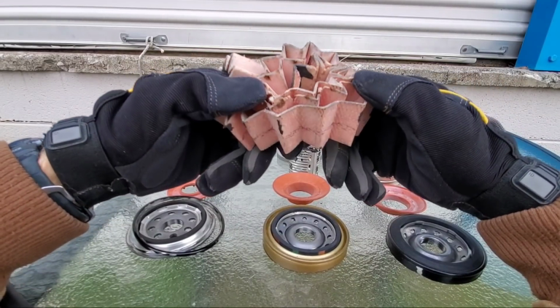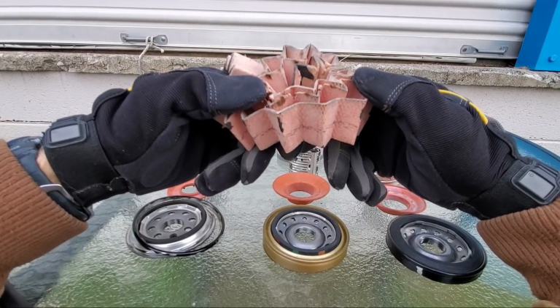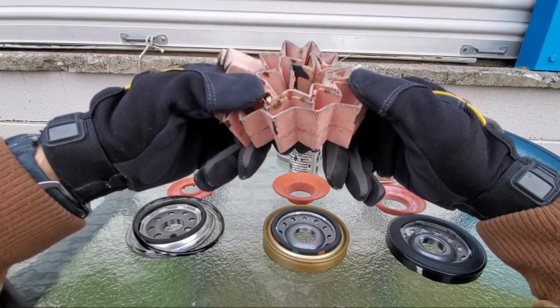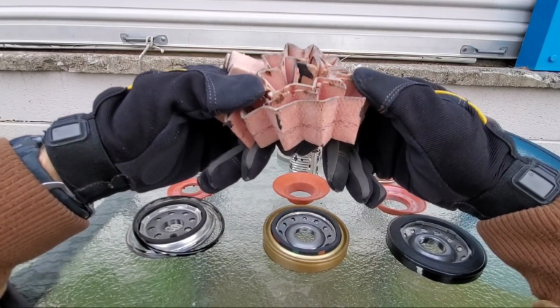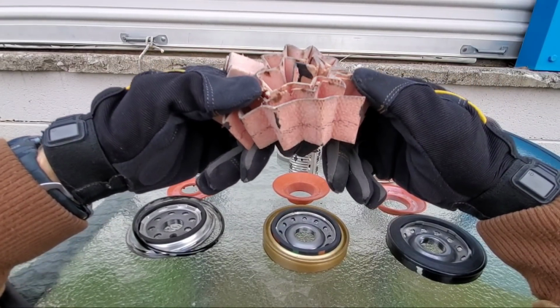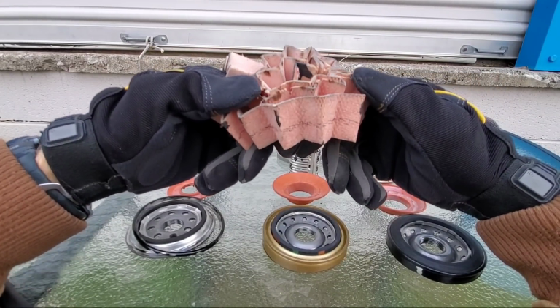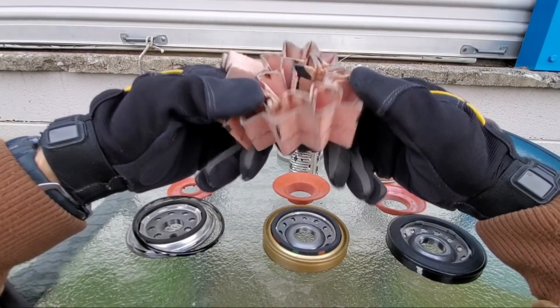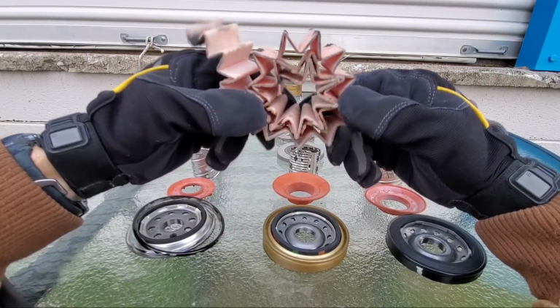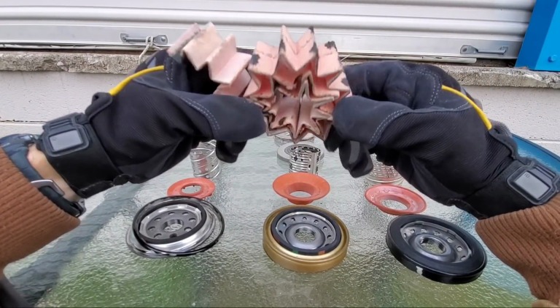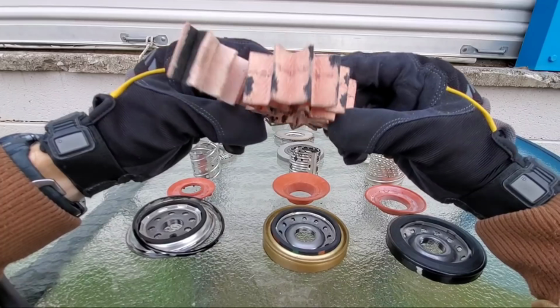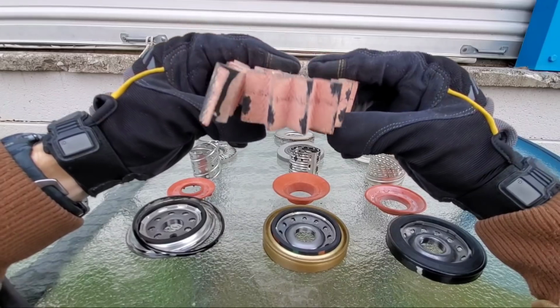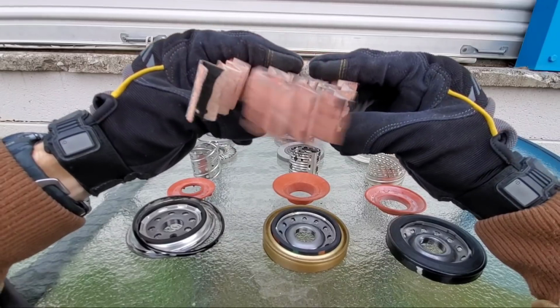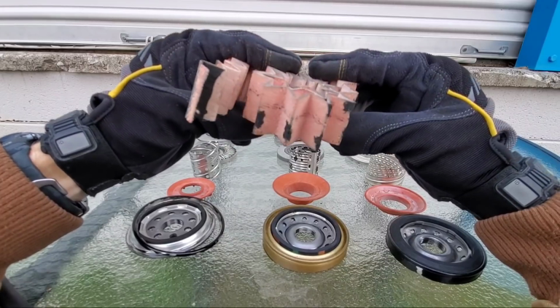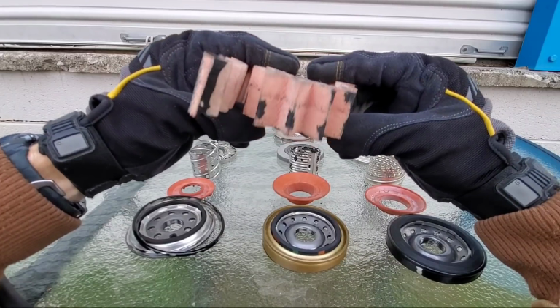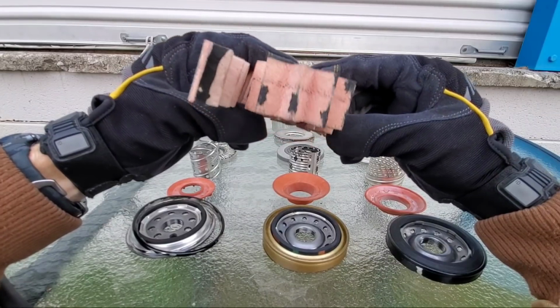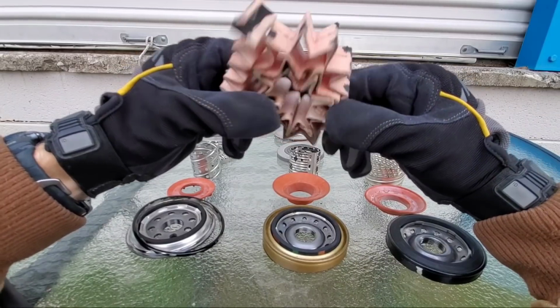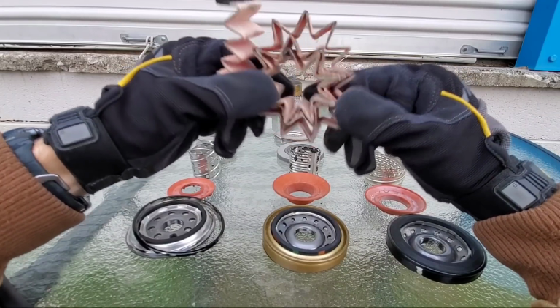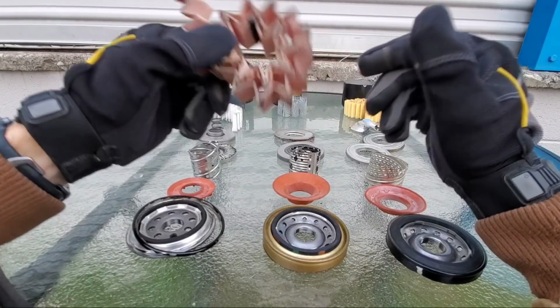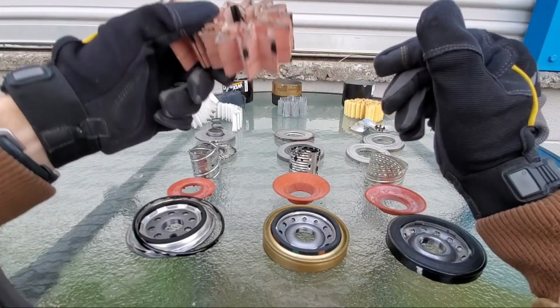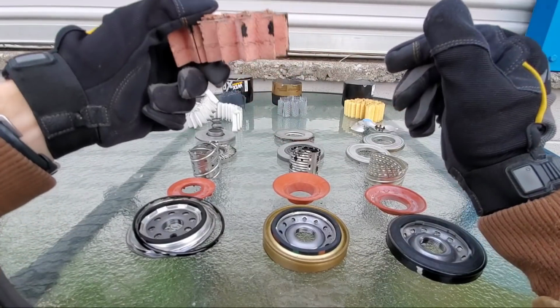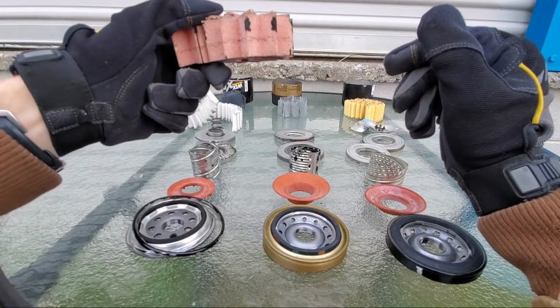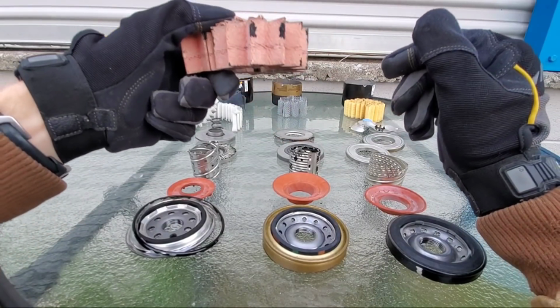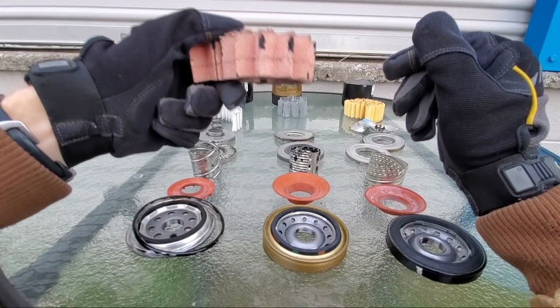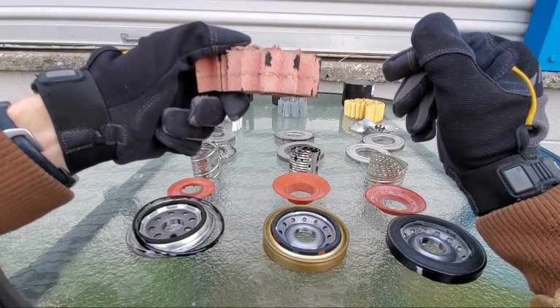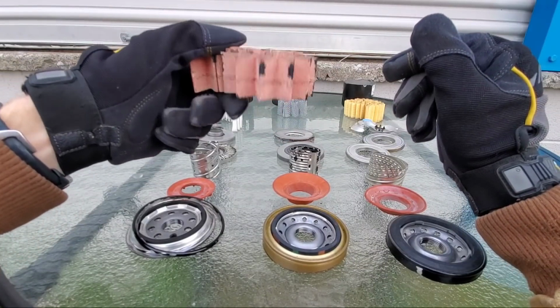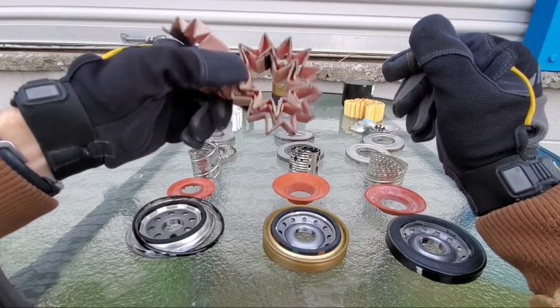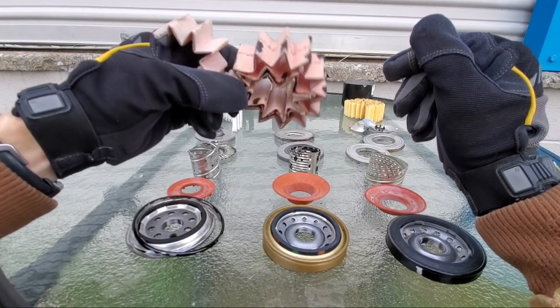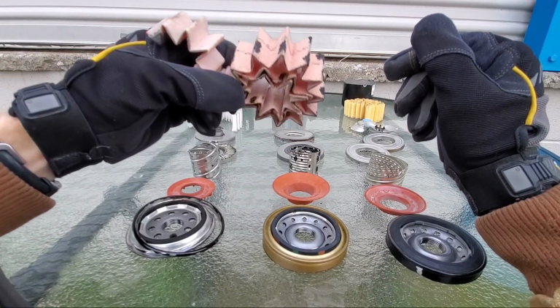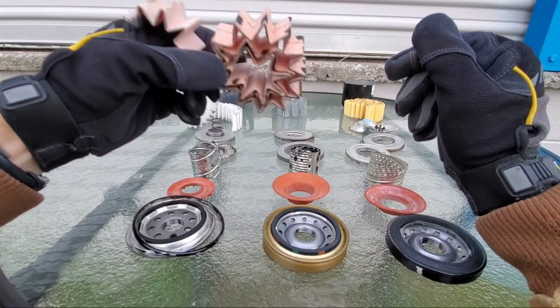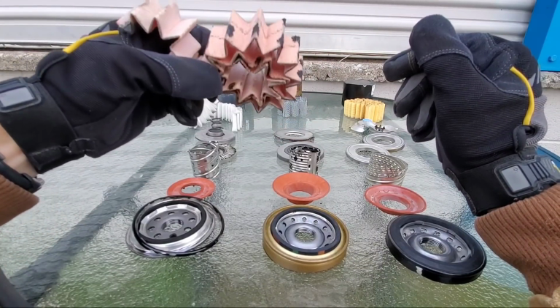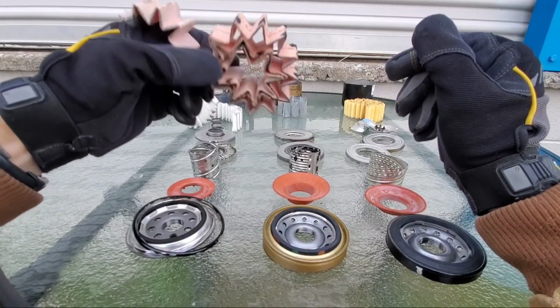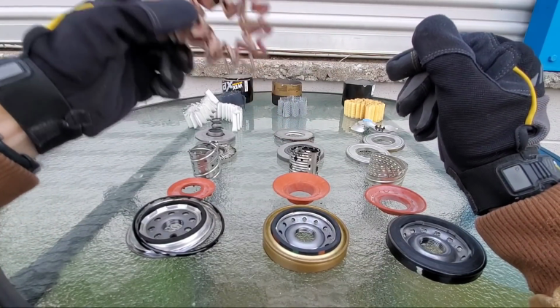Here we have our glue issue as well on this Fram filter. This media would be better if it didn't have this problem.